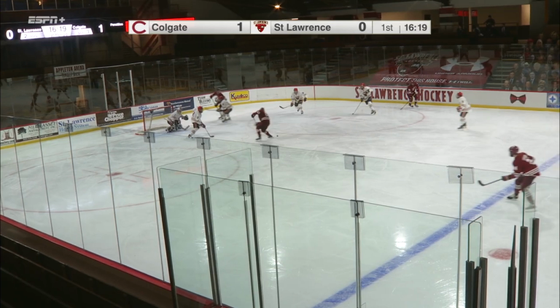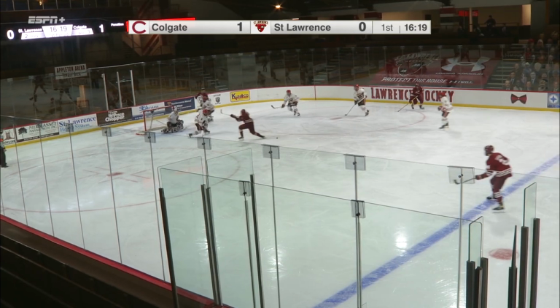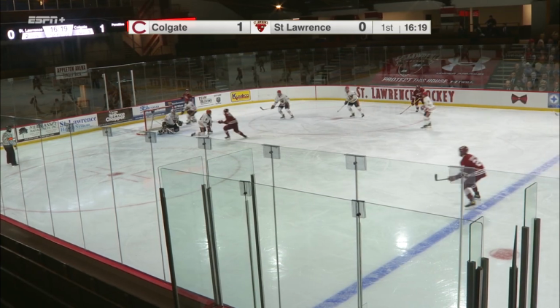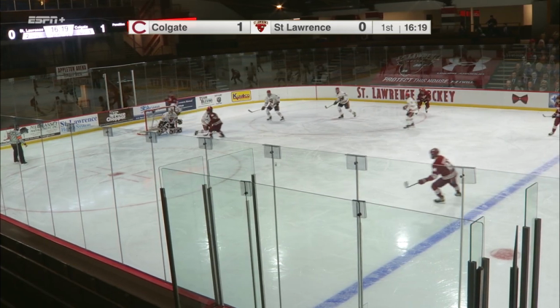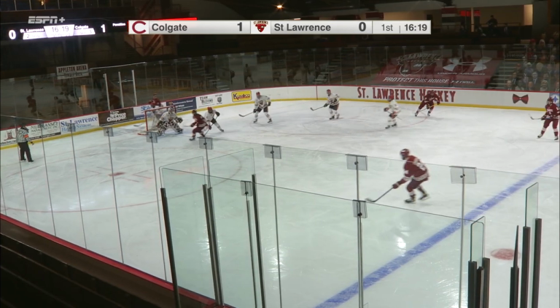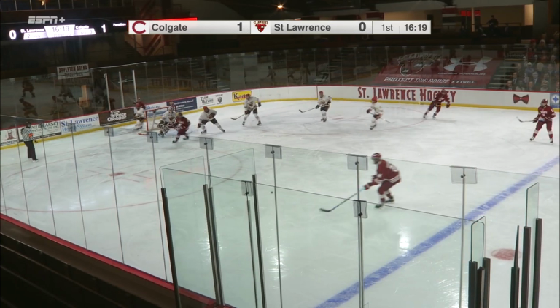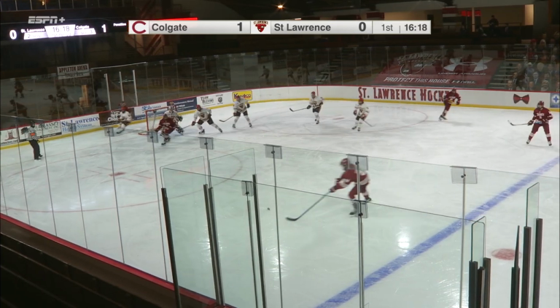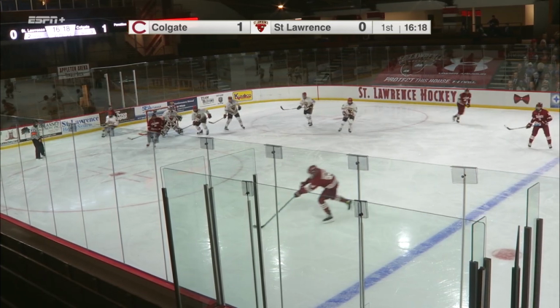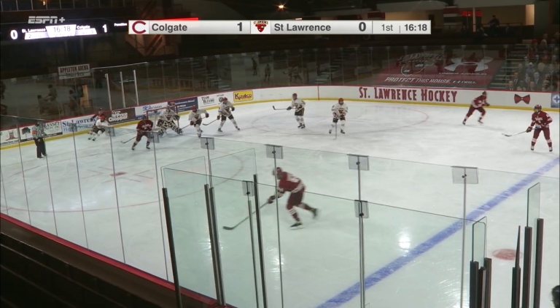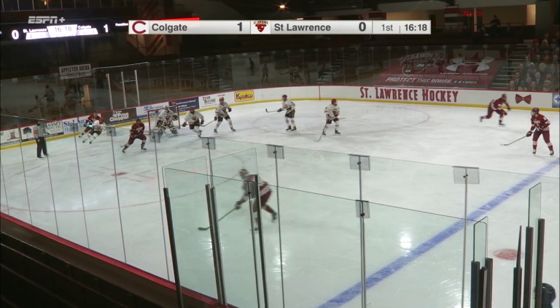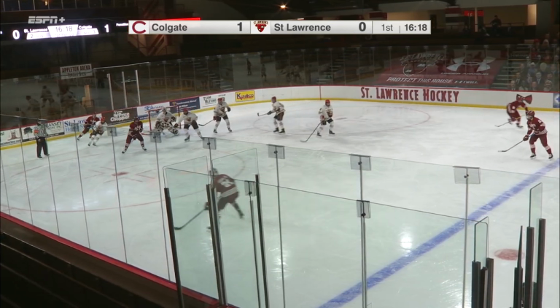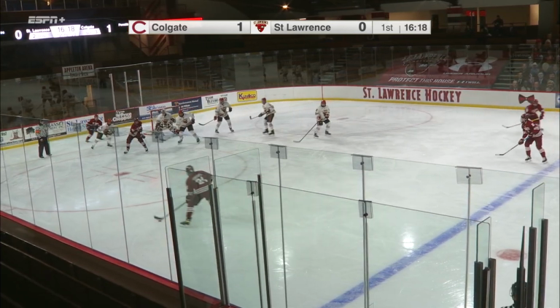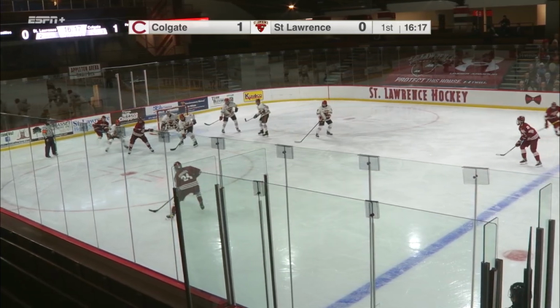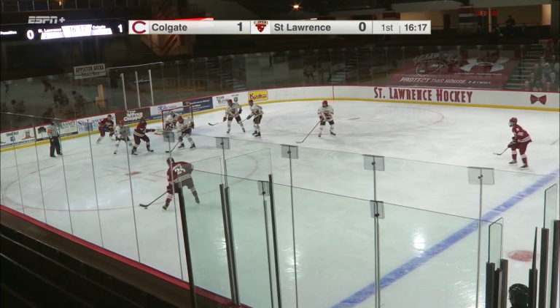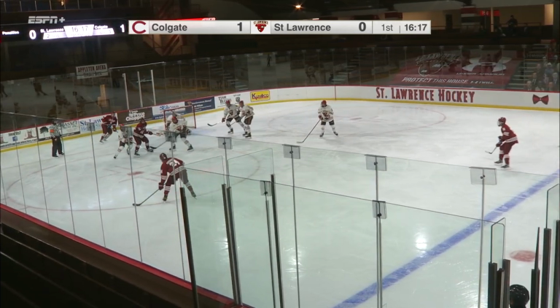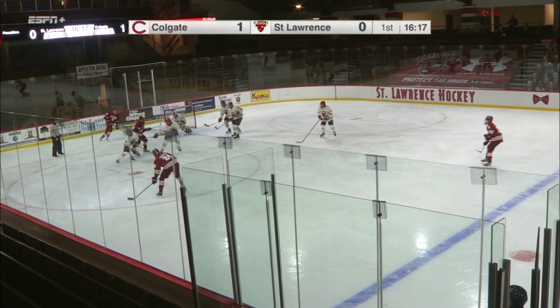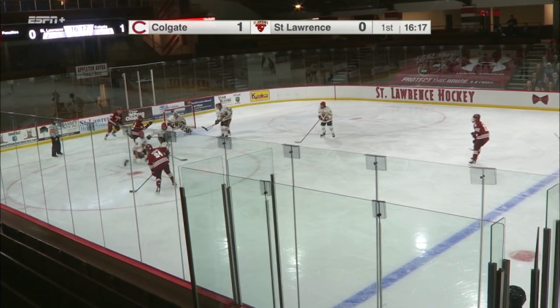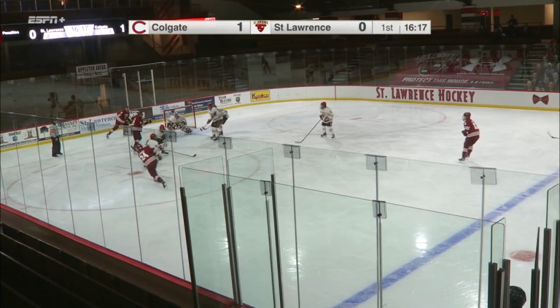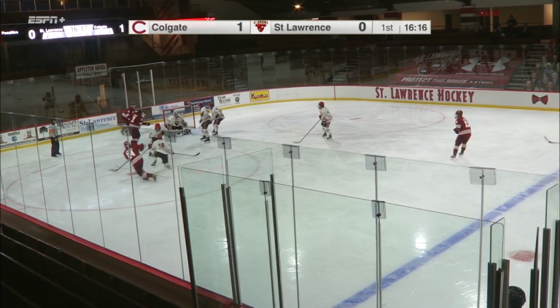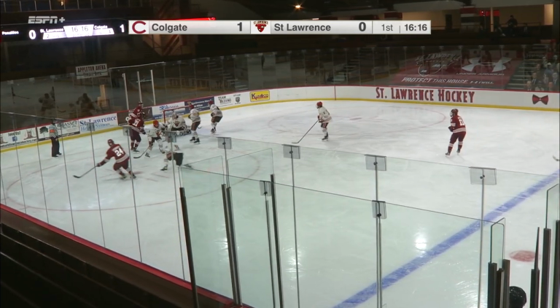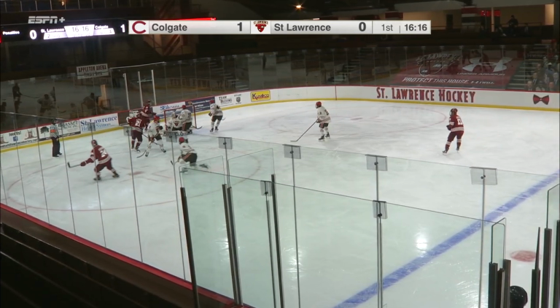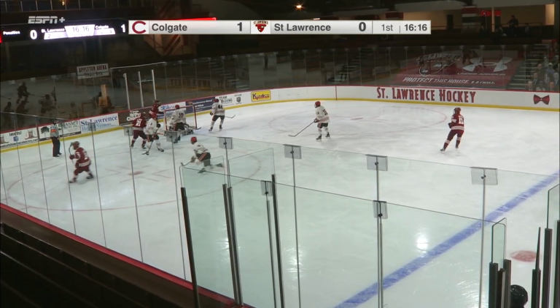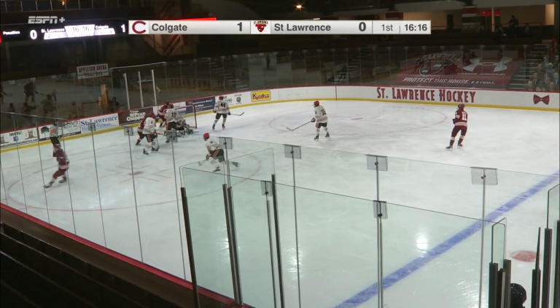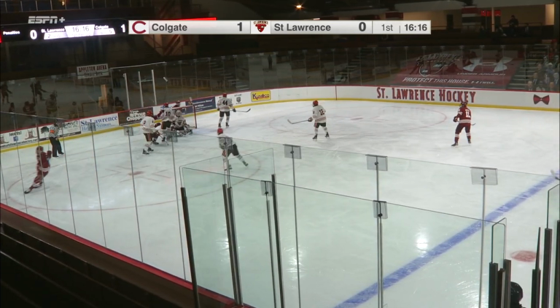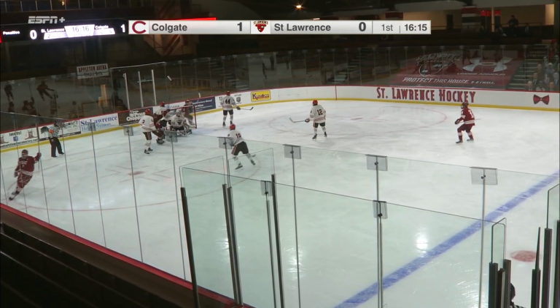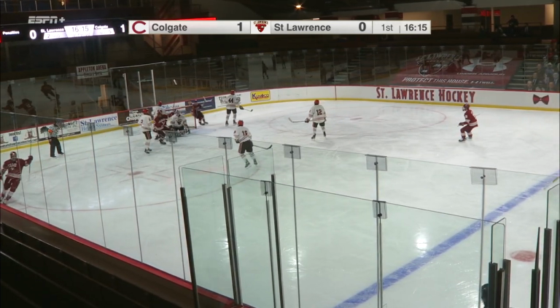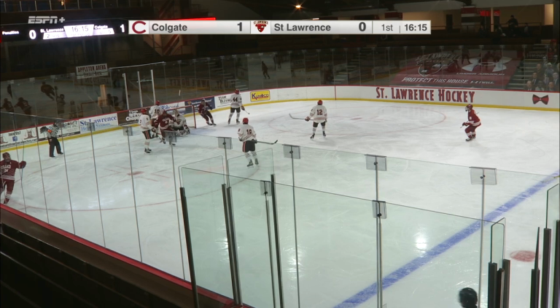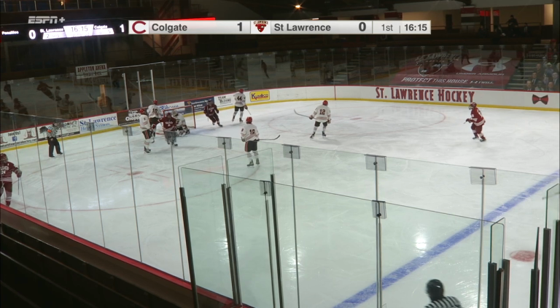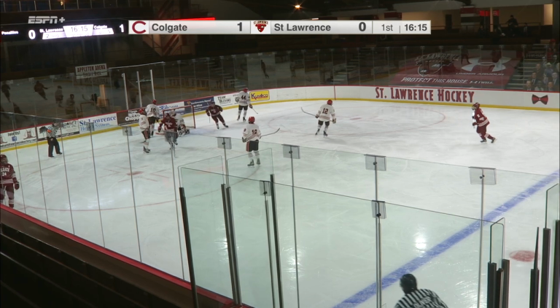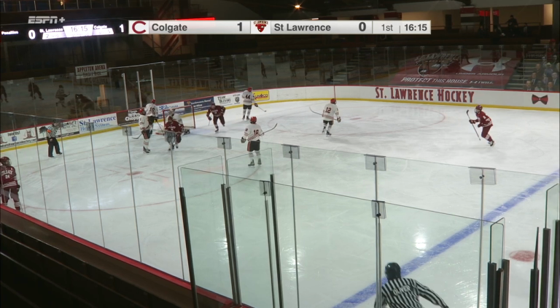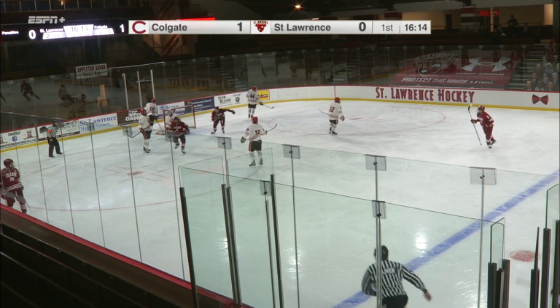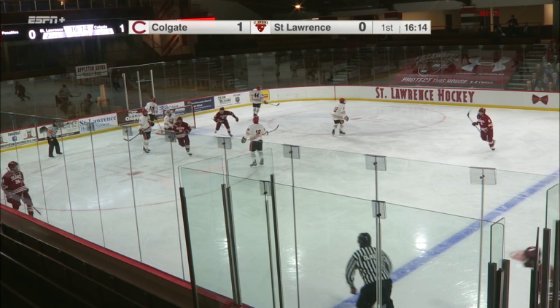Here's Verboon out in front, and Alex Young fans on that — and it's a good thing because it would have been 2-0. Now it is 2-0.